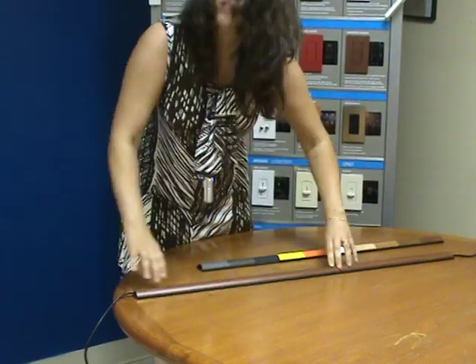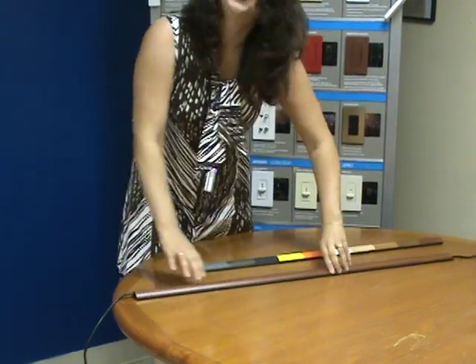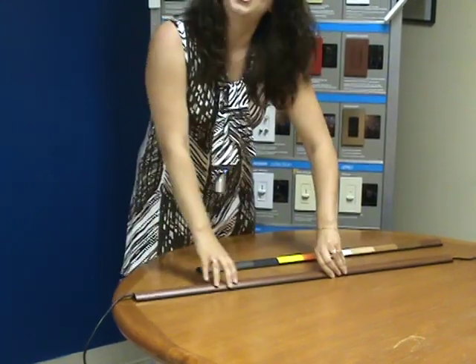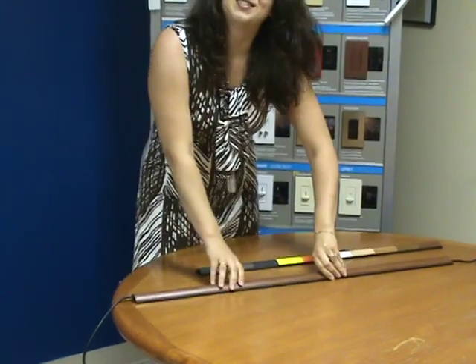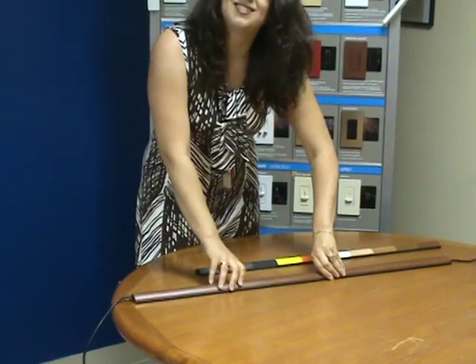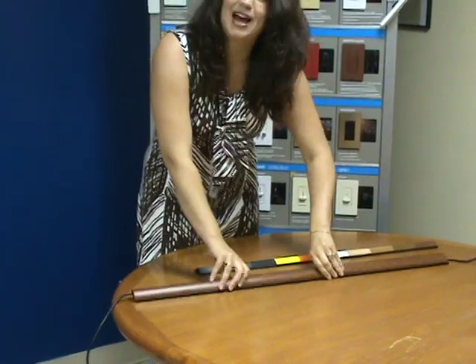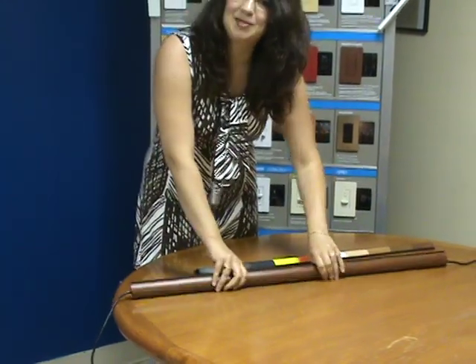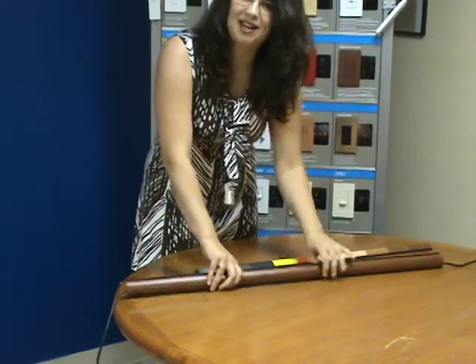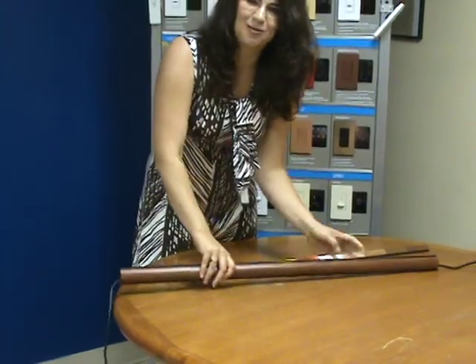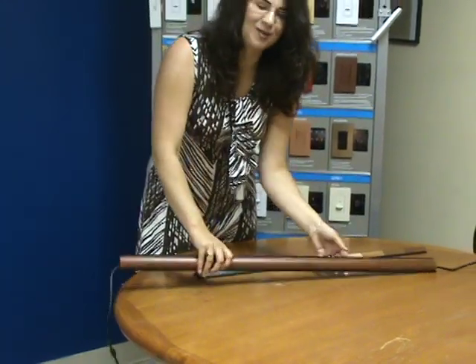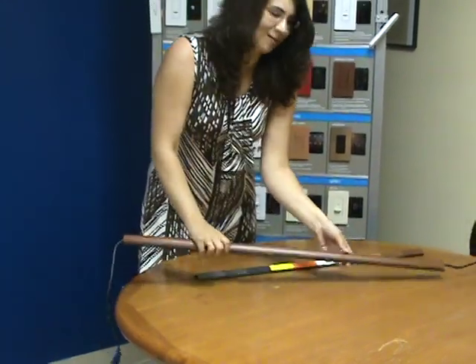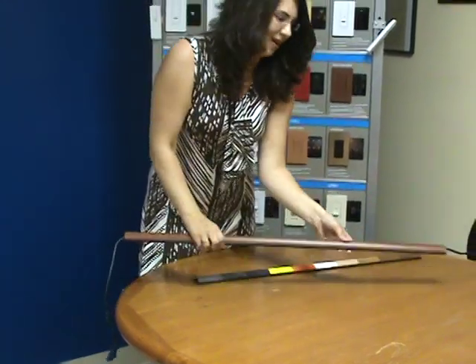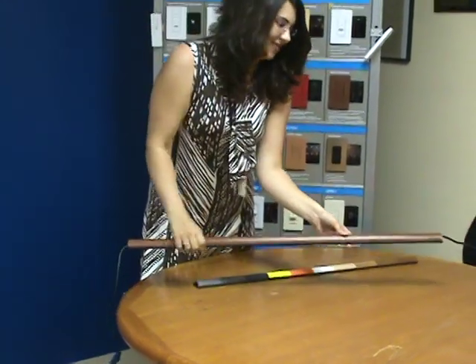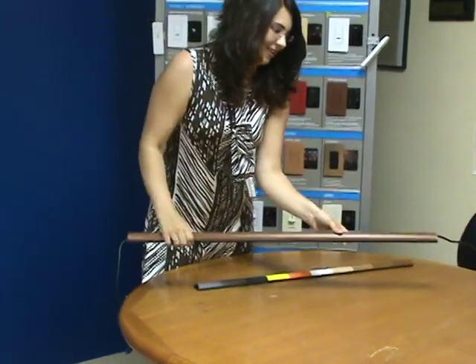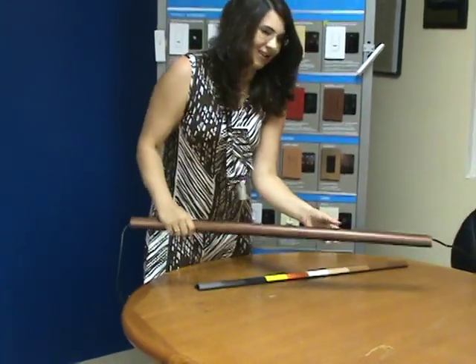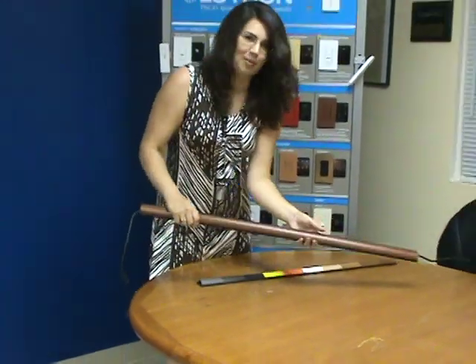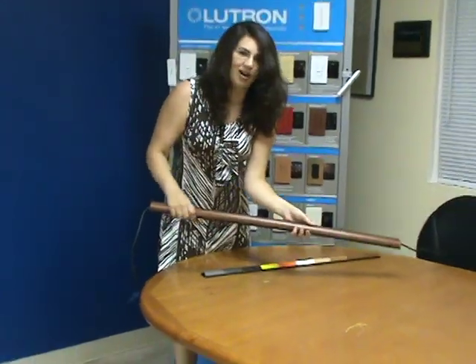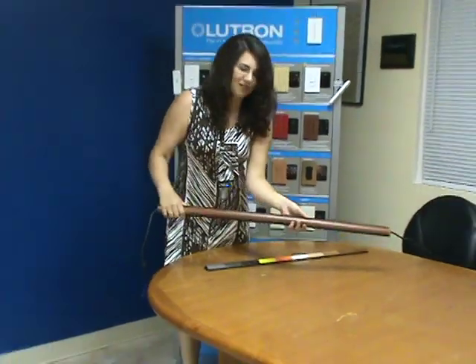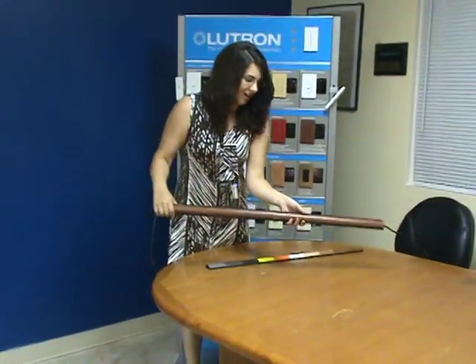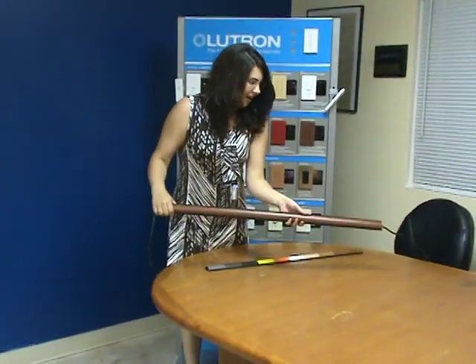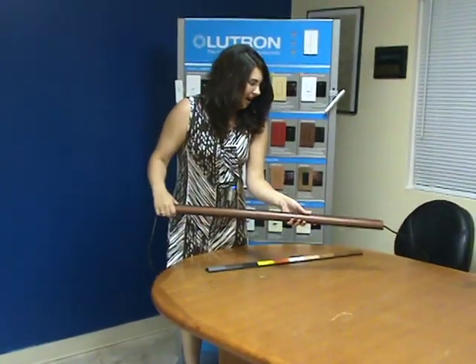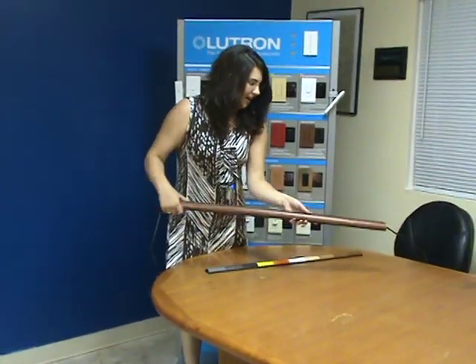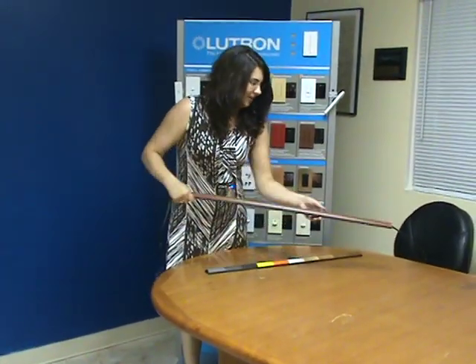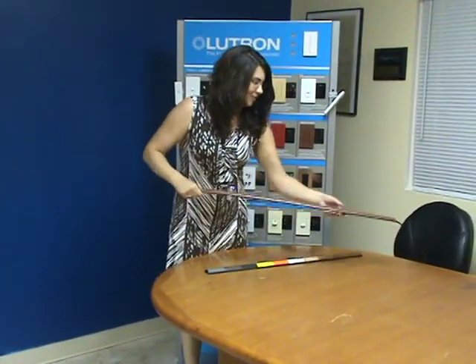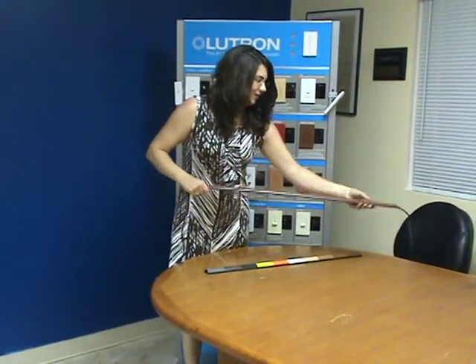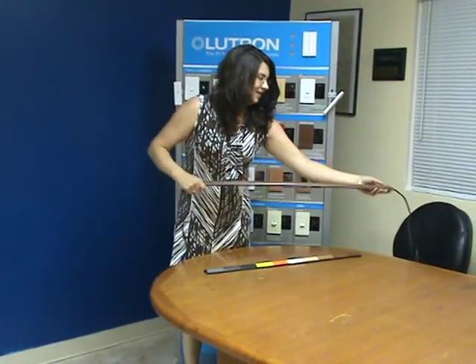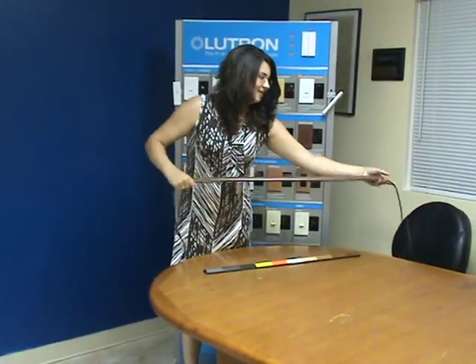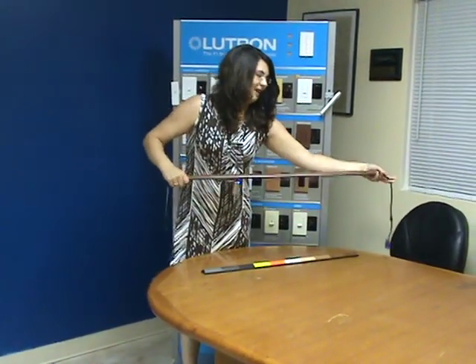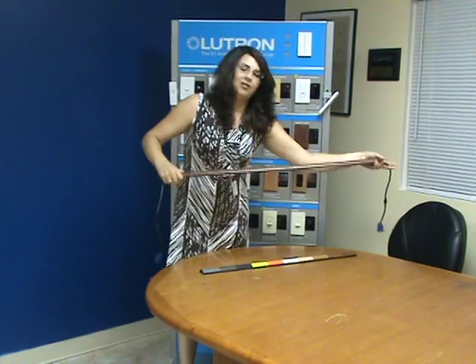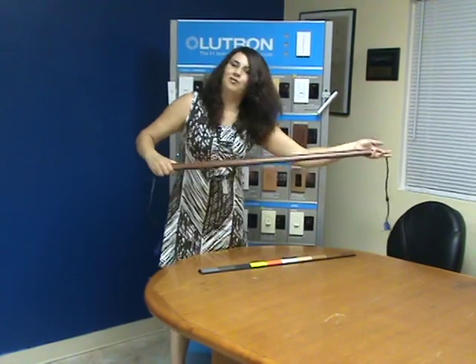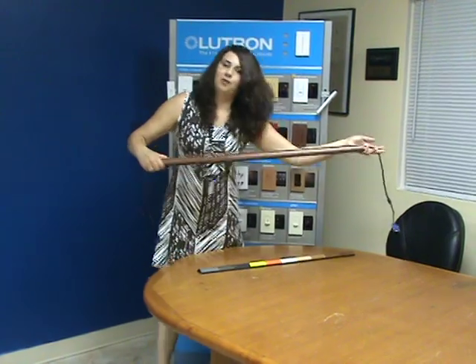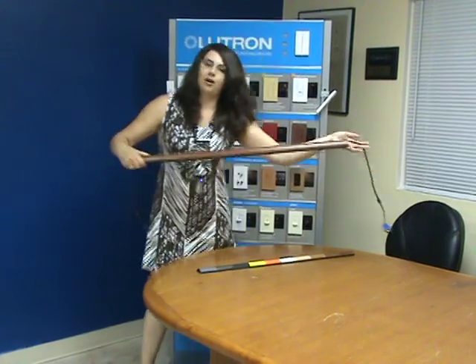It snaps on there really well. It's not going to come off. And we're going to lay this down on the floor.